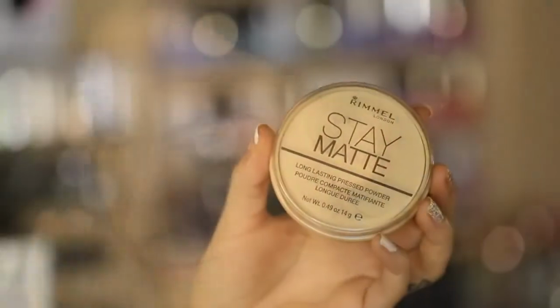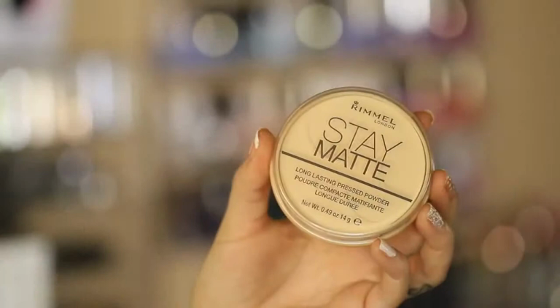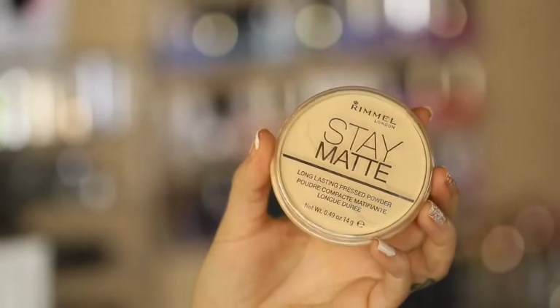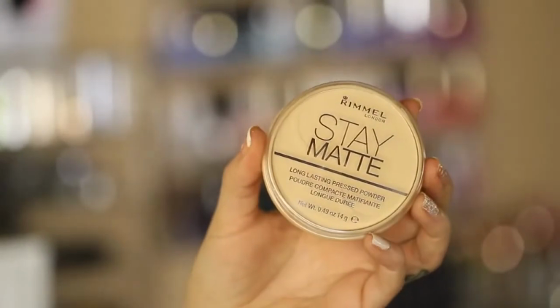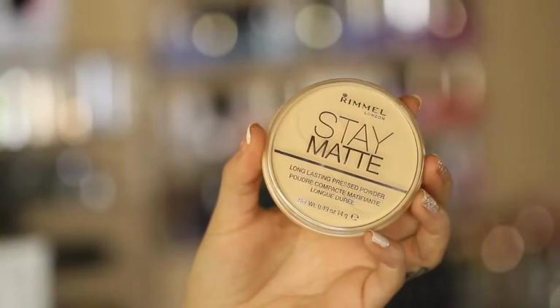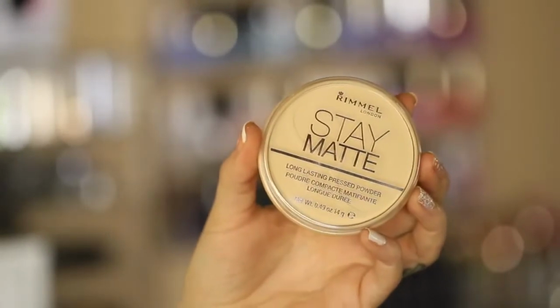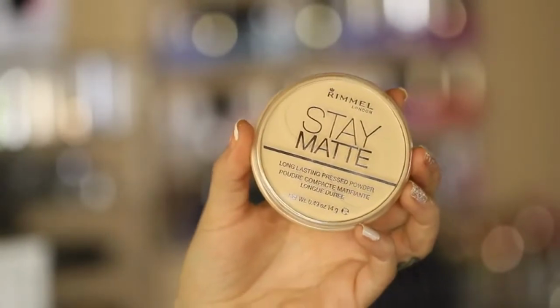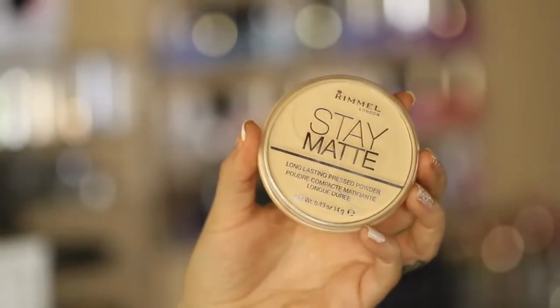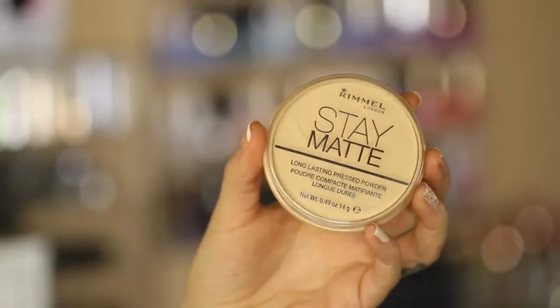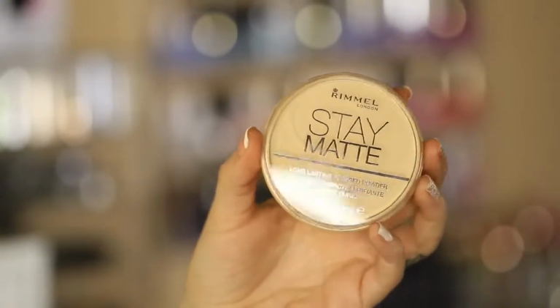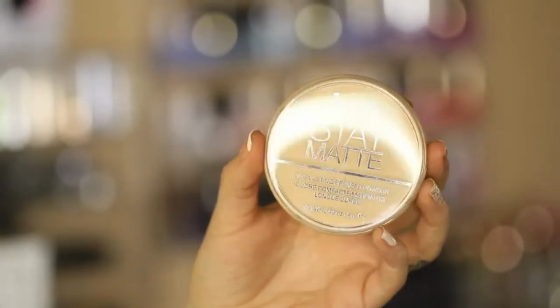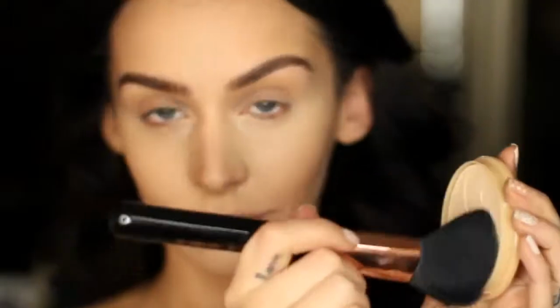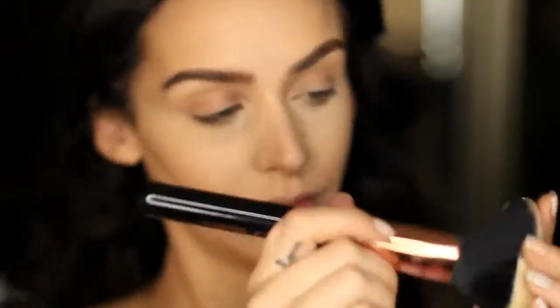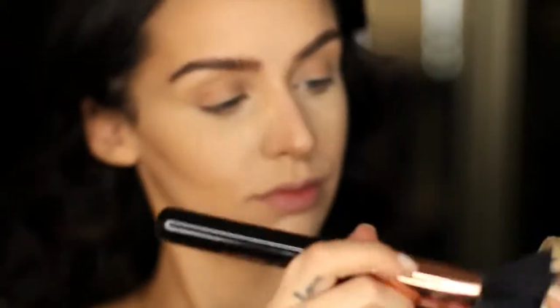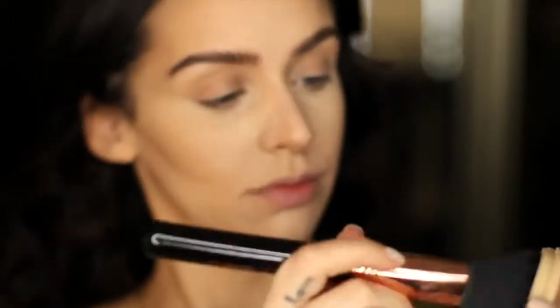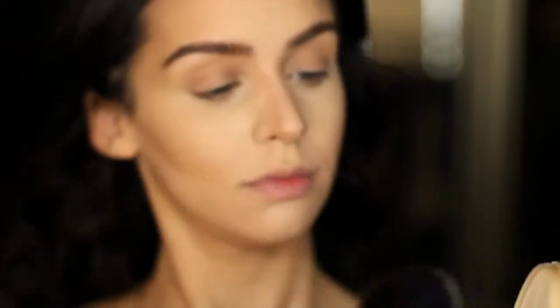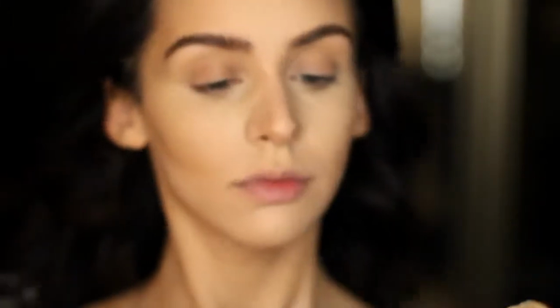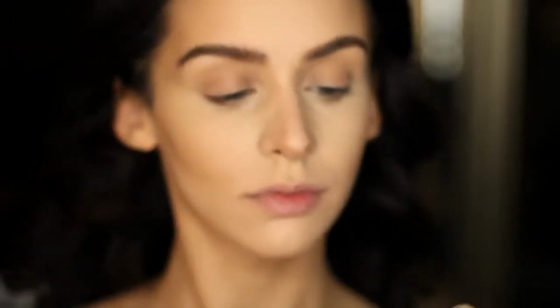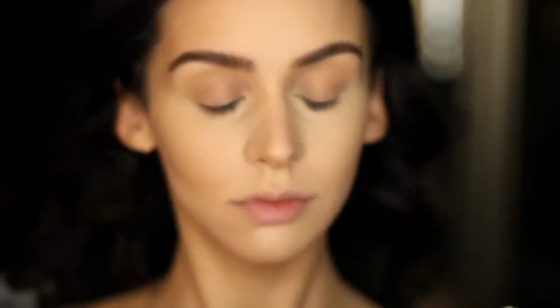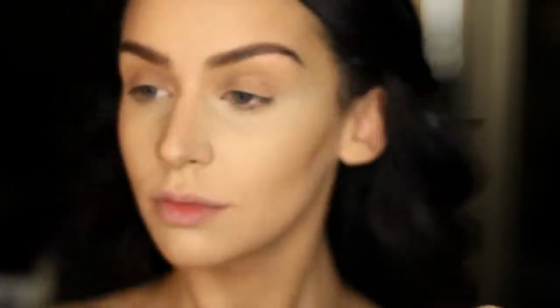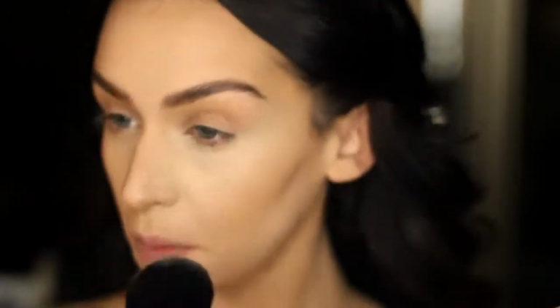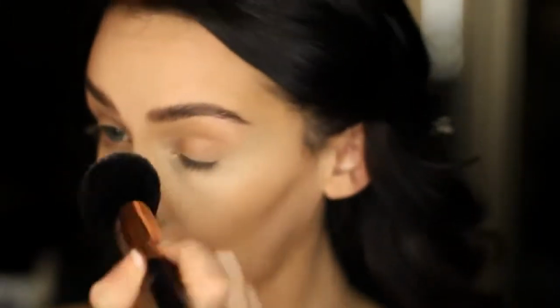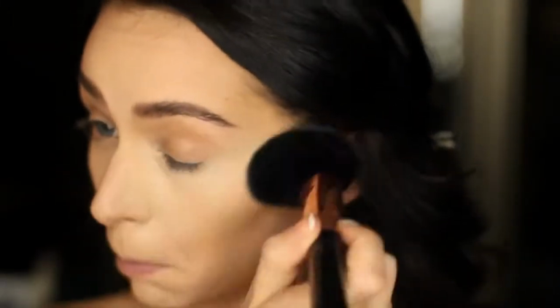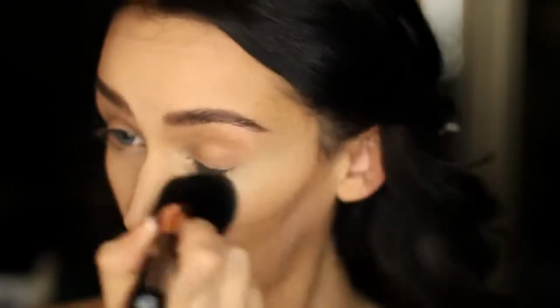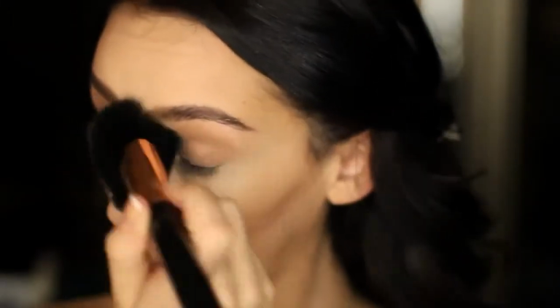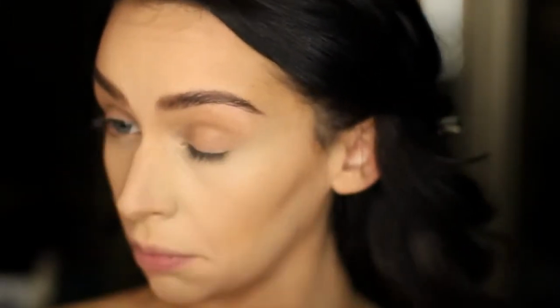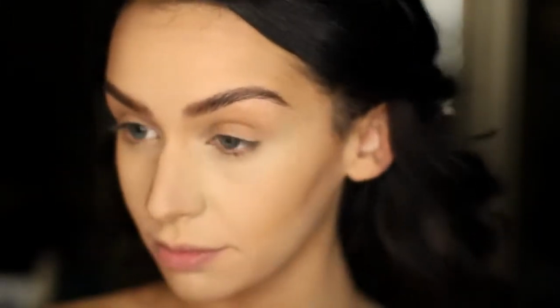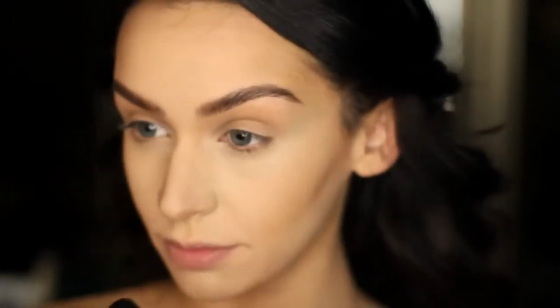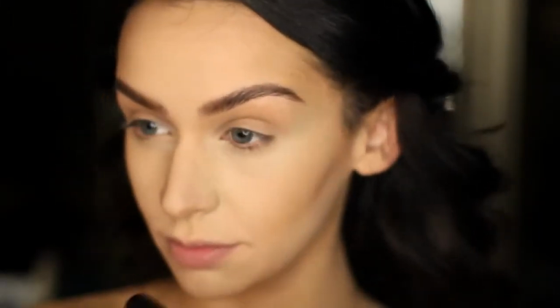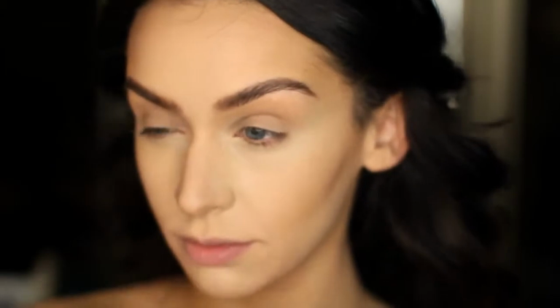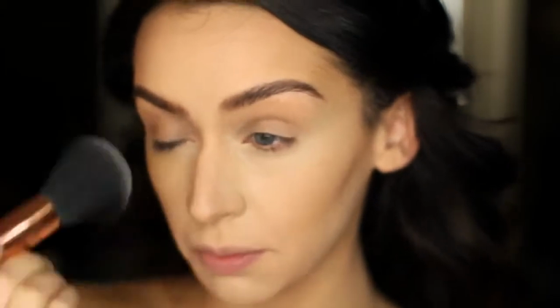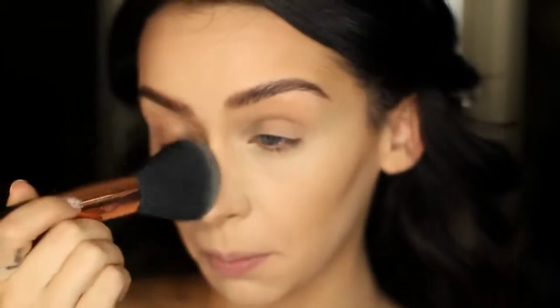Then to top it off, I'm using some setting powder, also by Rimmel. And this is just to set the concealer and the foundation.